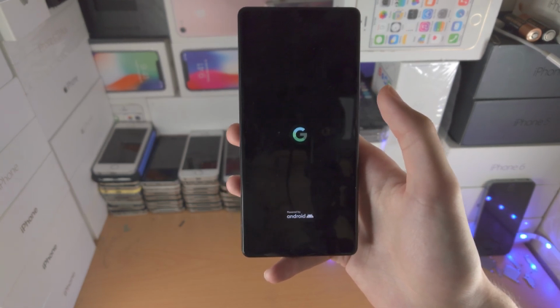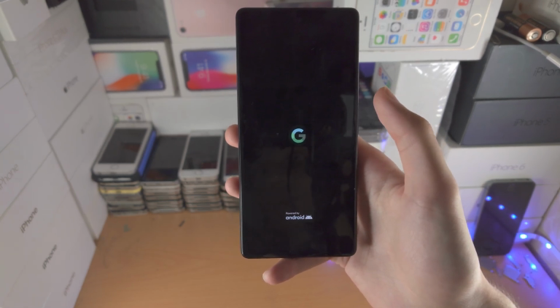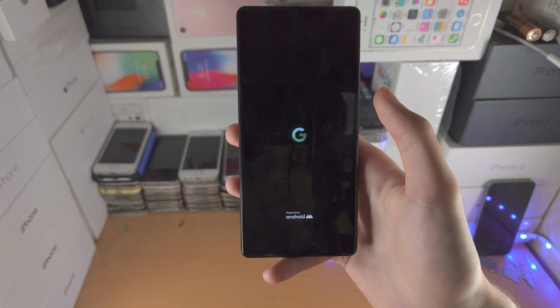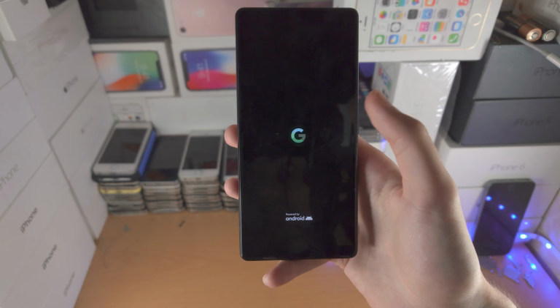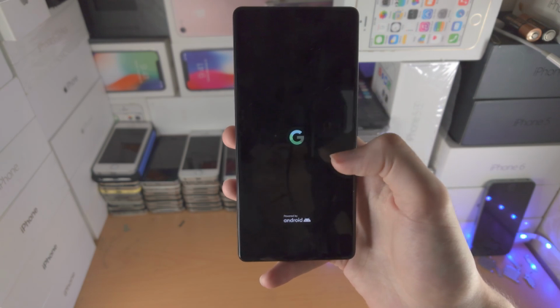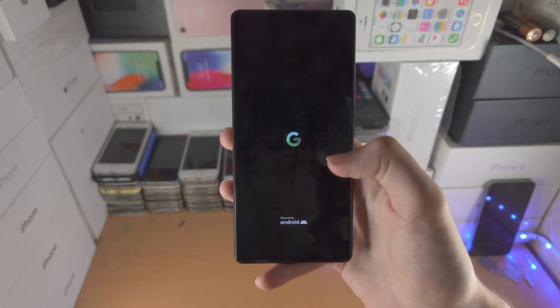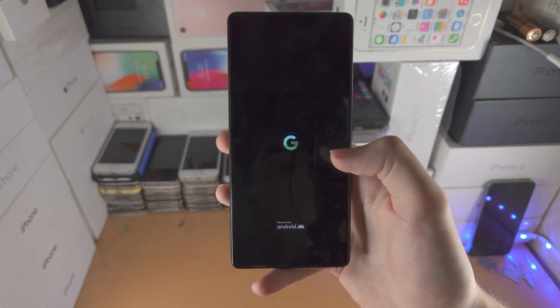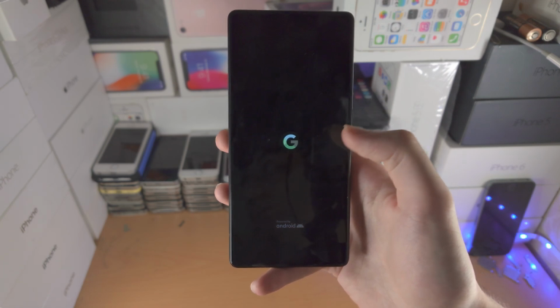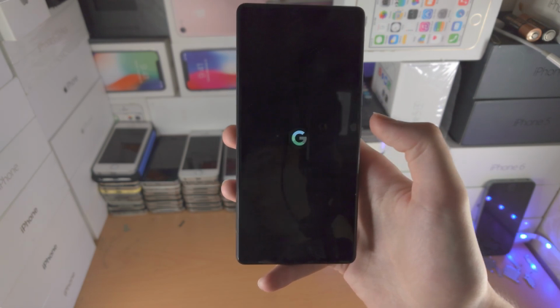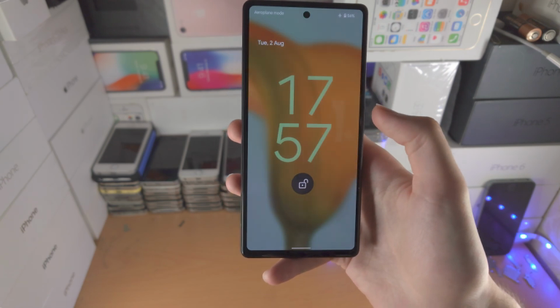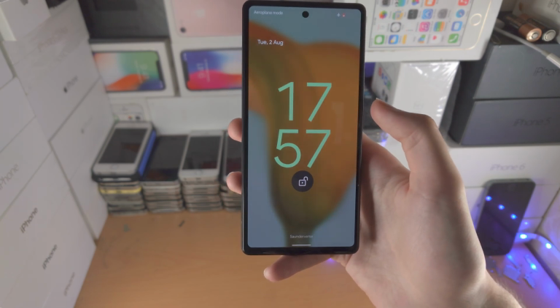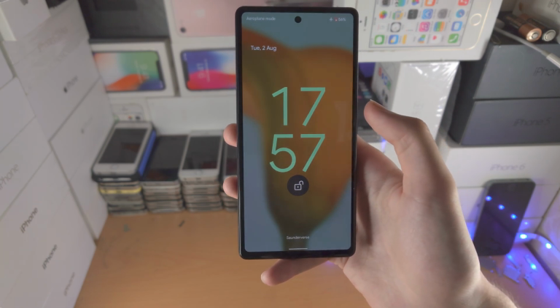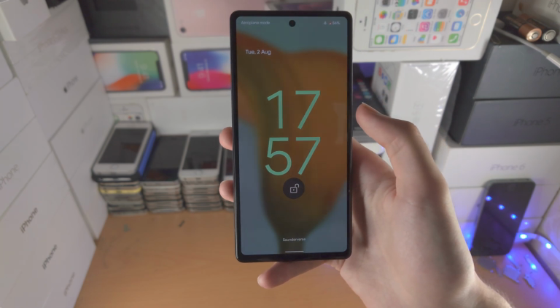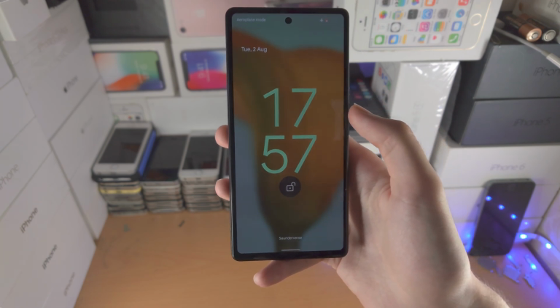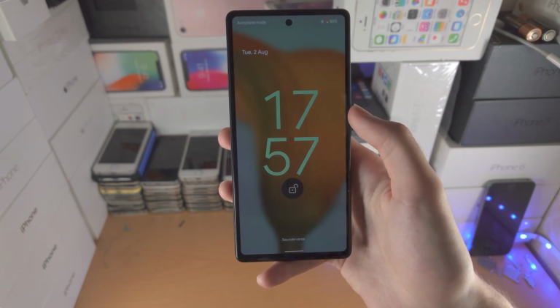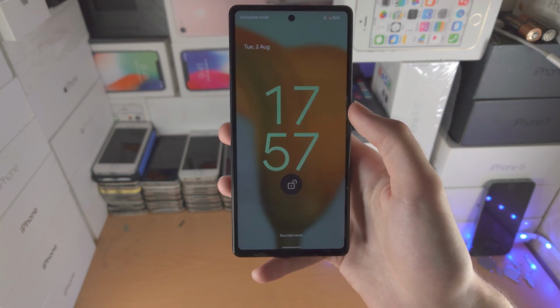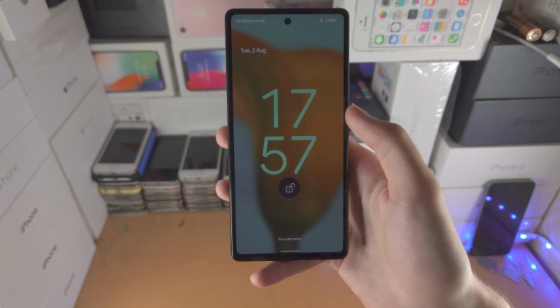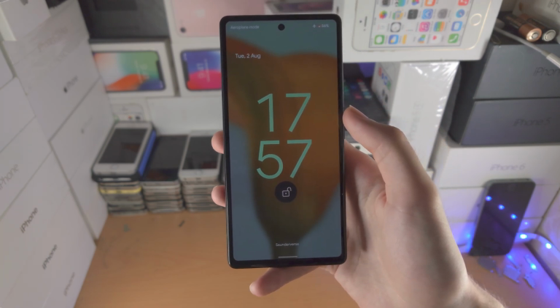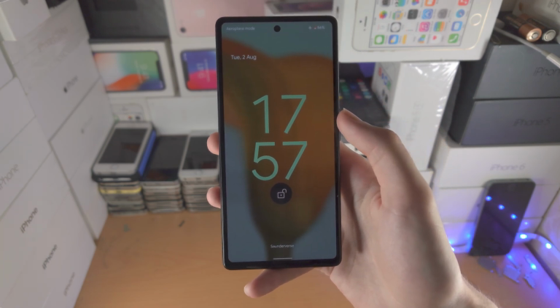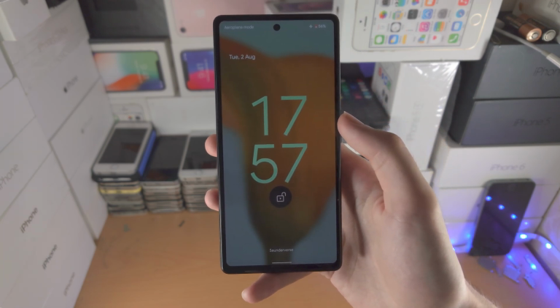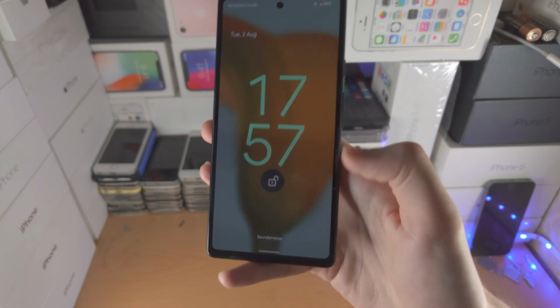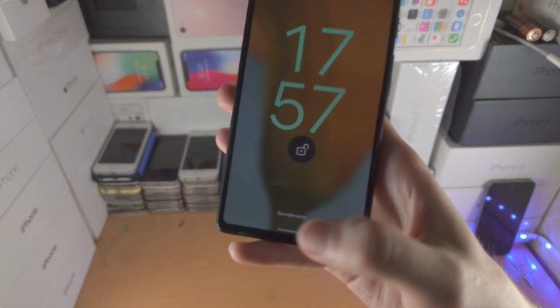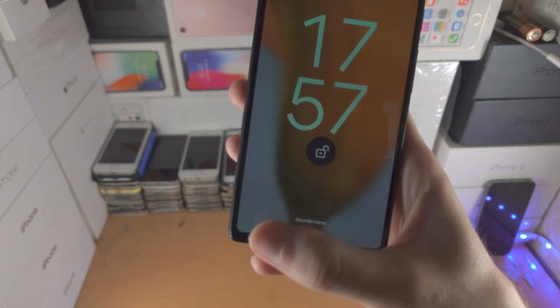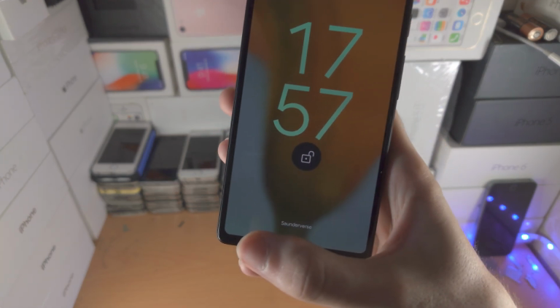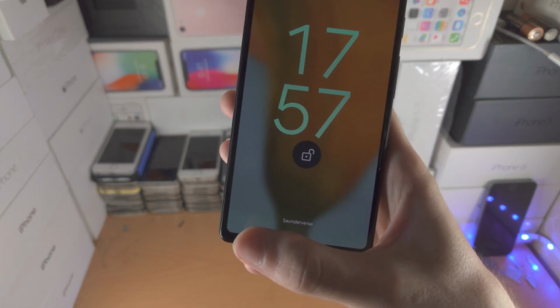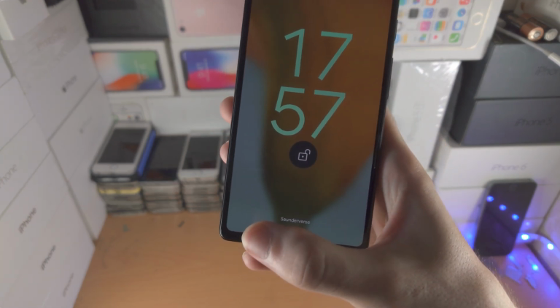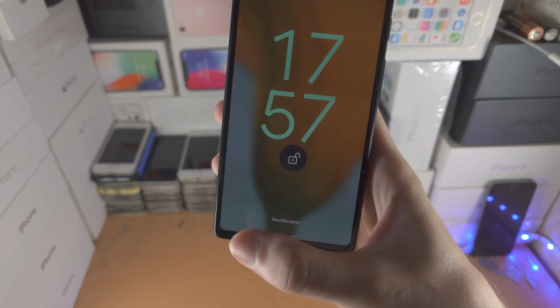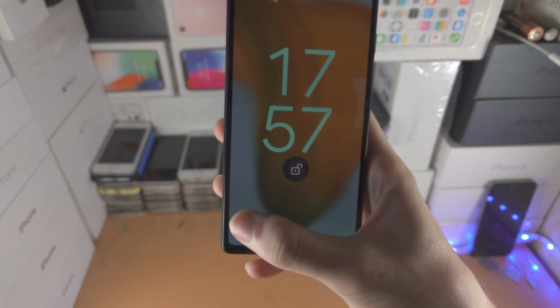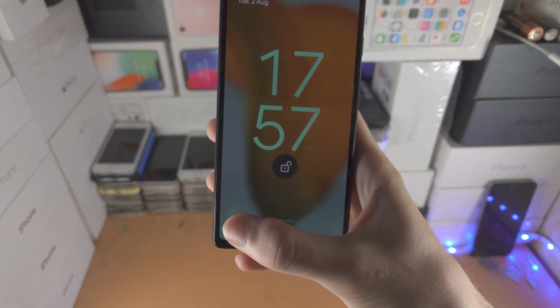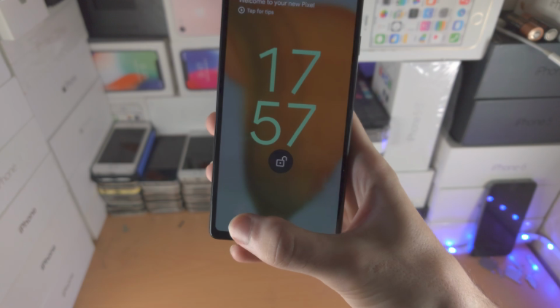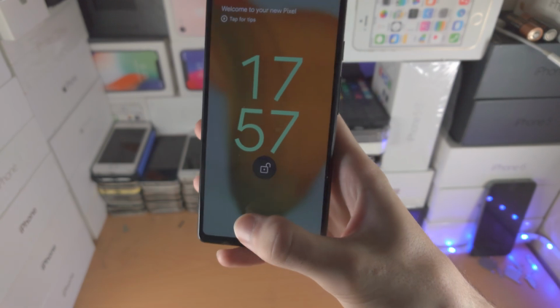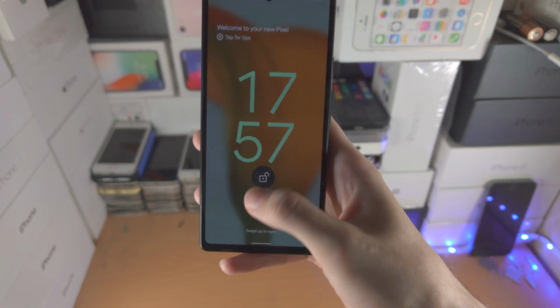If you want to do that, I do have a tutorial on my channel — just search up how to factory reset Pixel 6a. And you can see safe mode is now off.